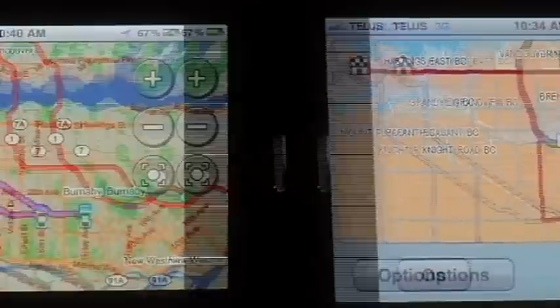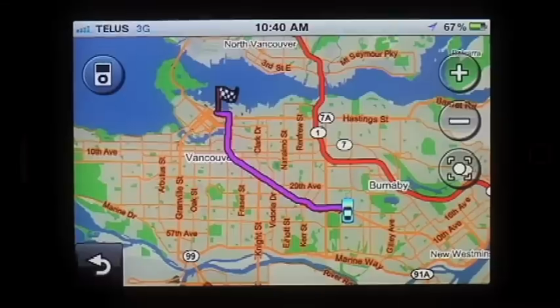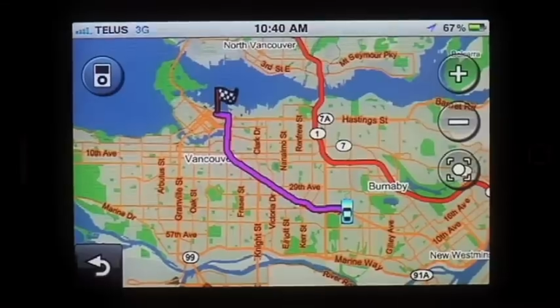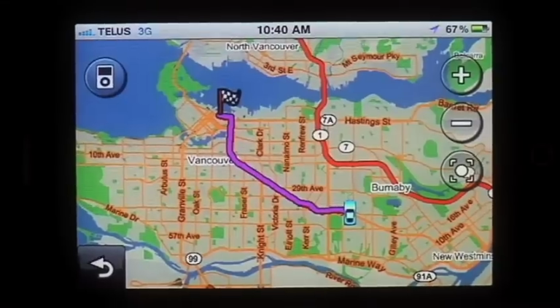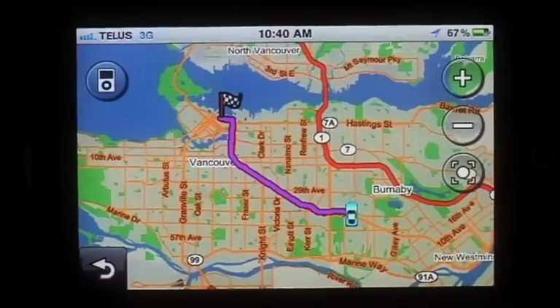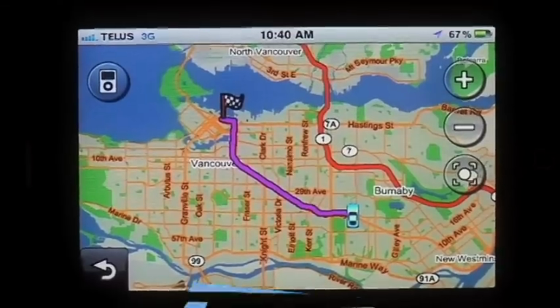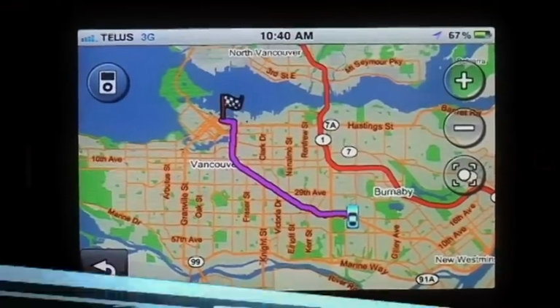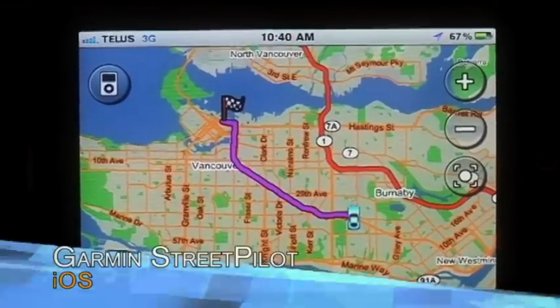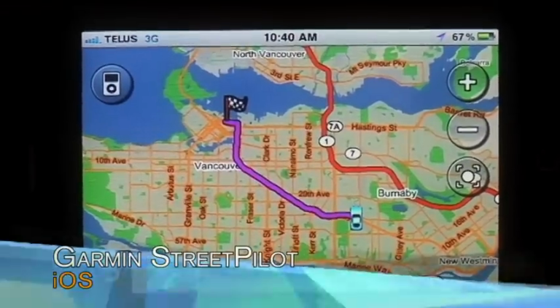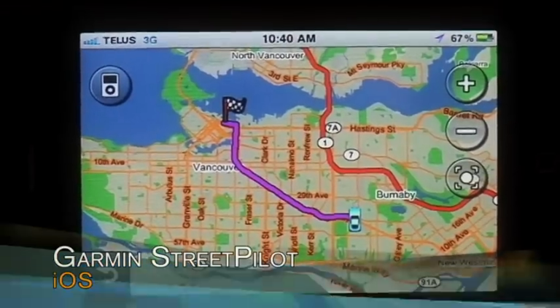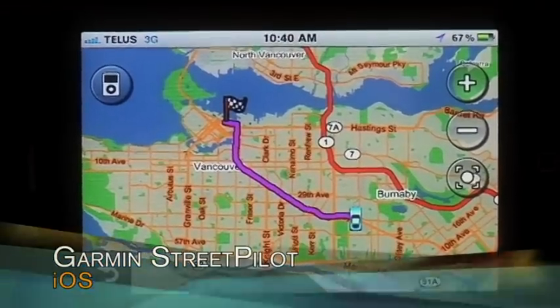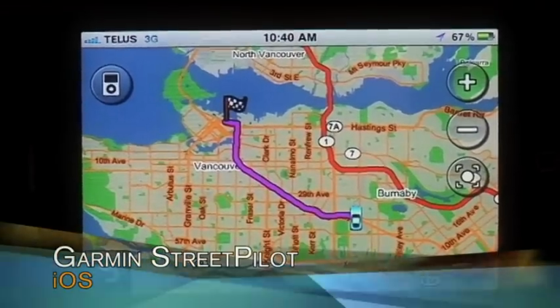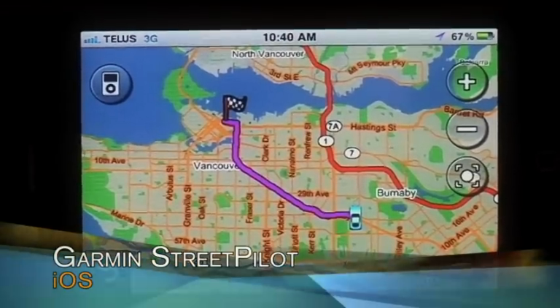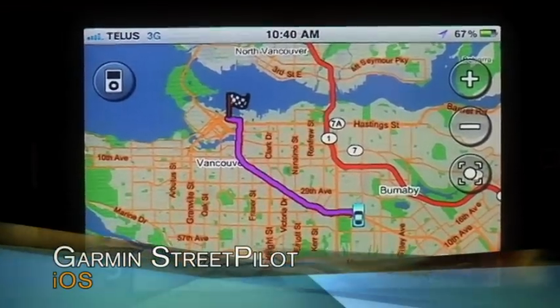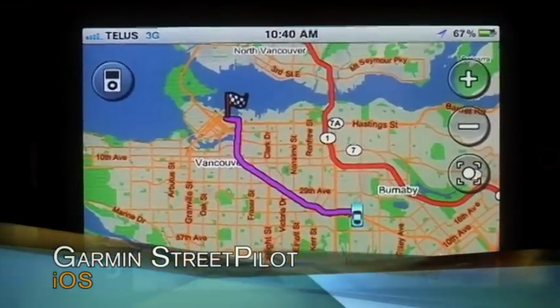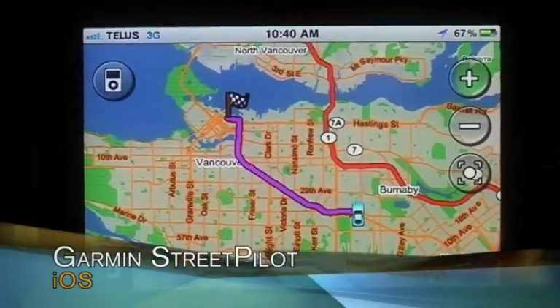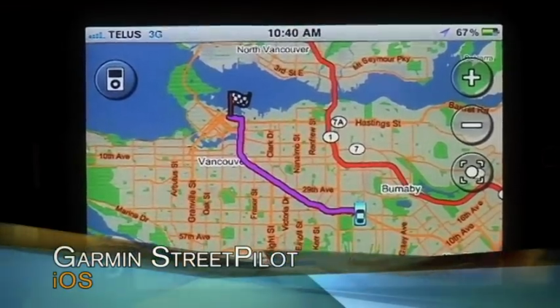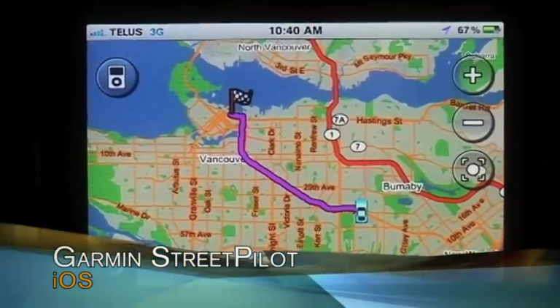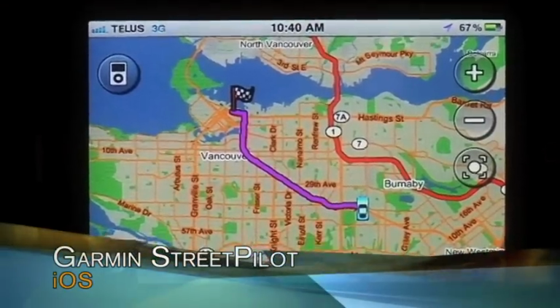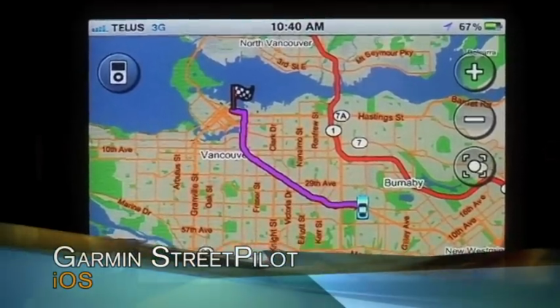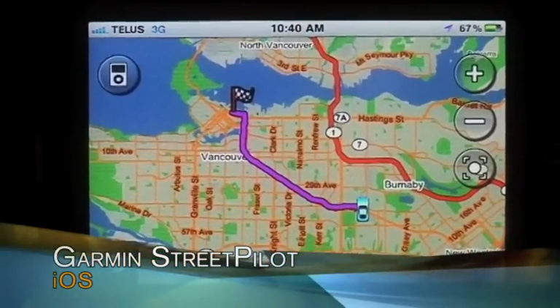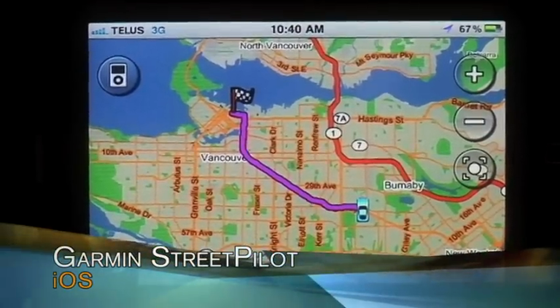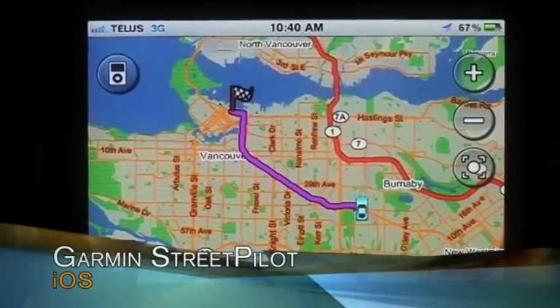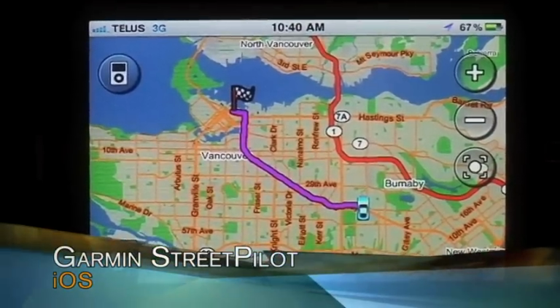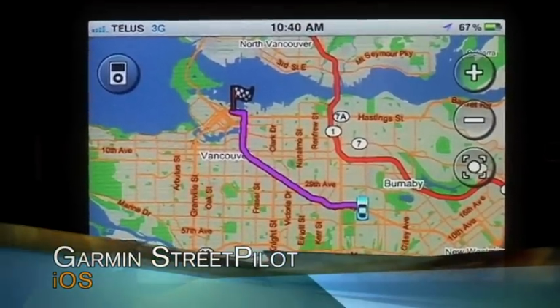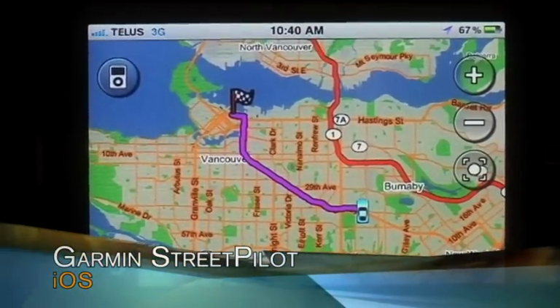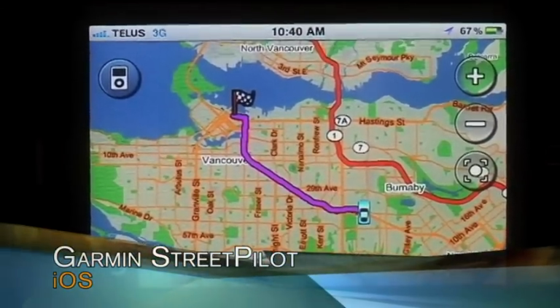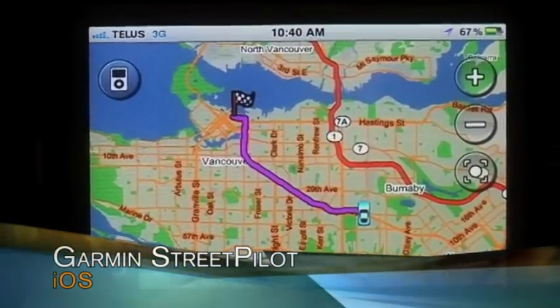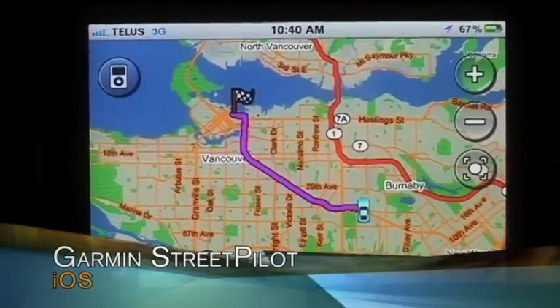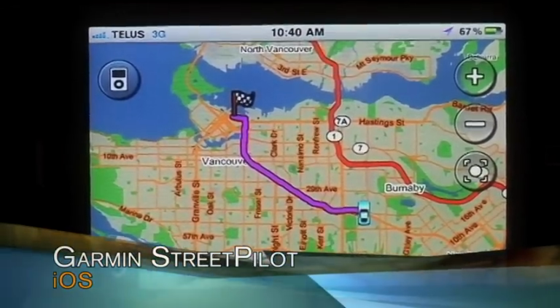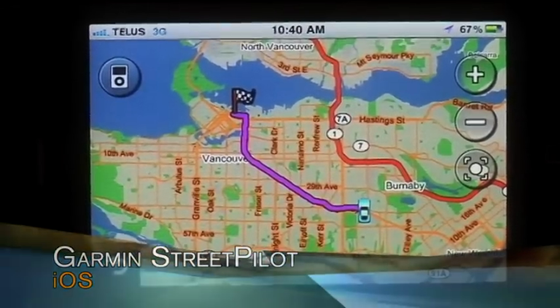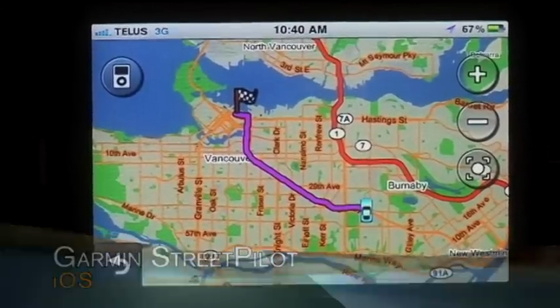The Garmin GPS is telling me the fastest way is to take Kingsway to Powell. I love it — only three steps.